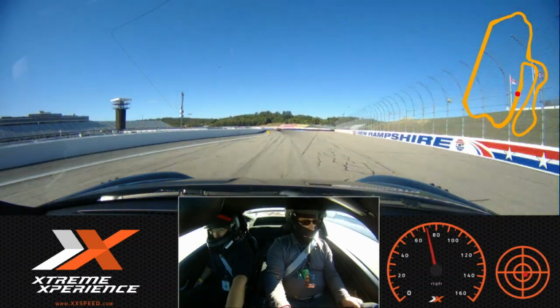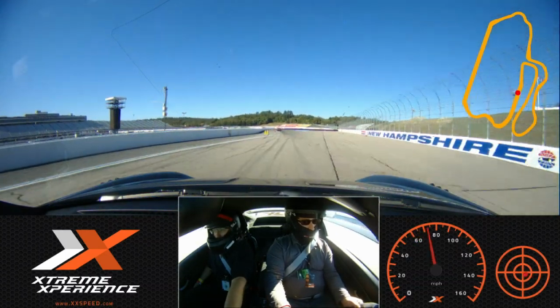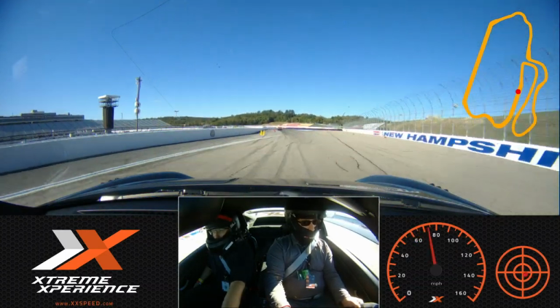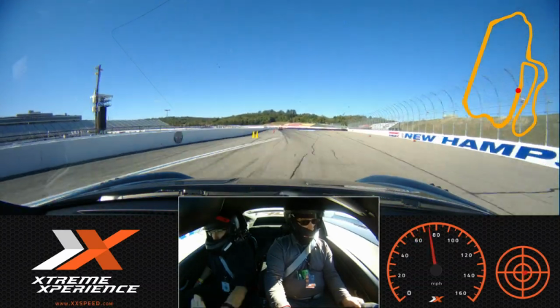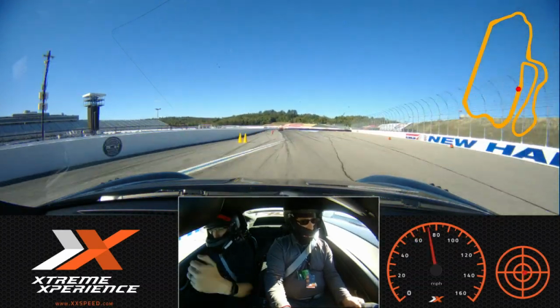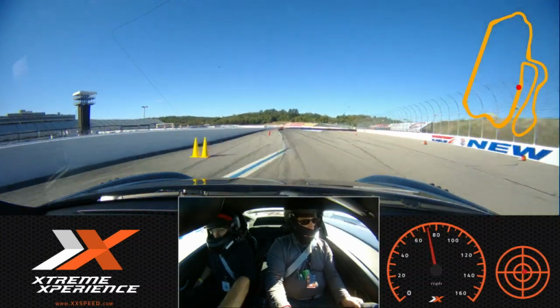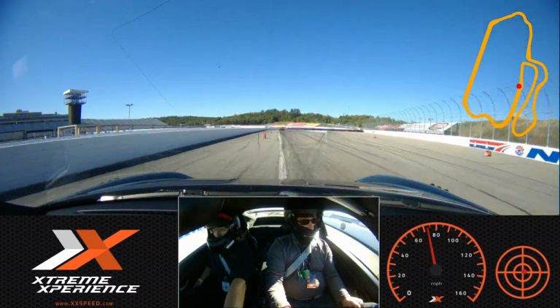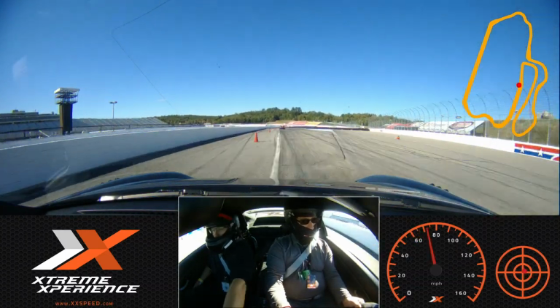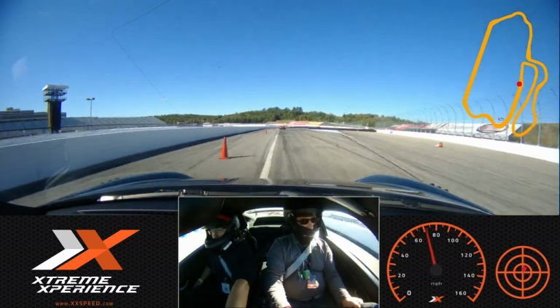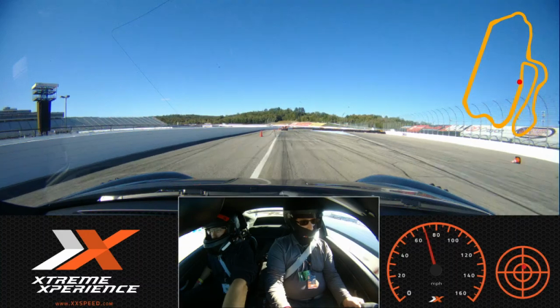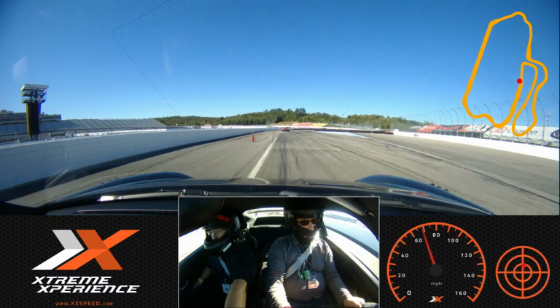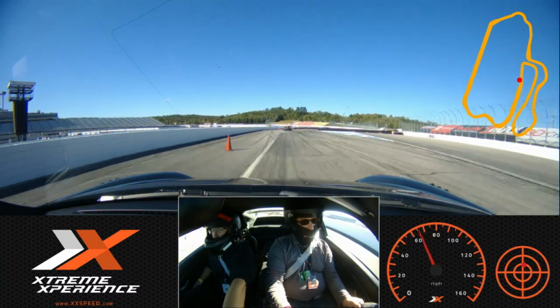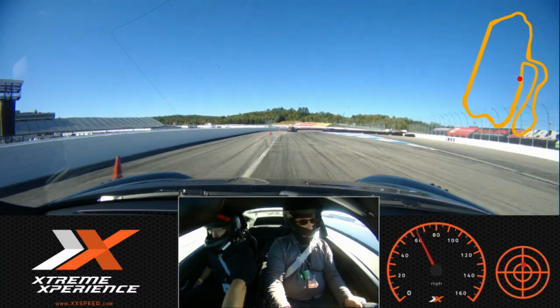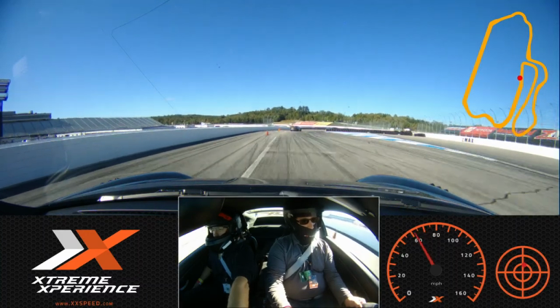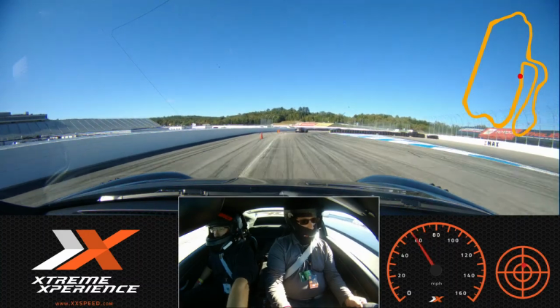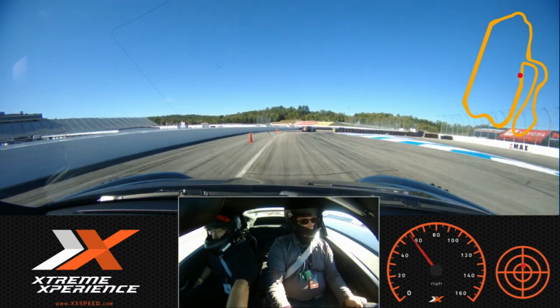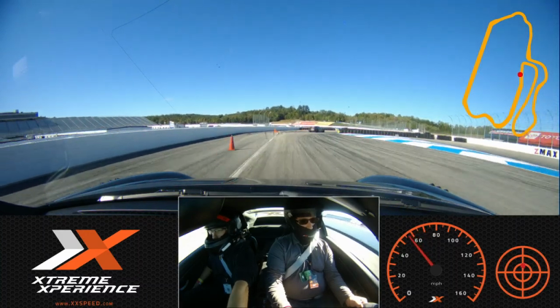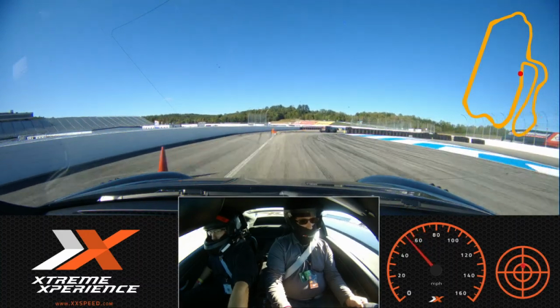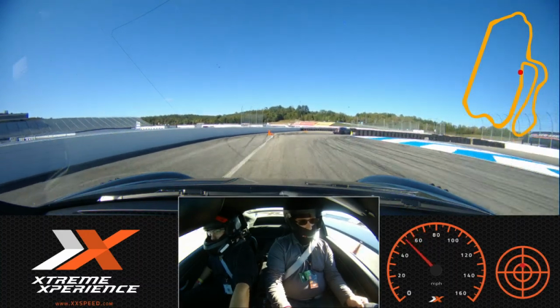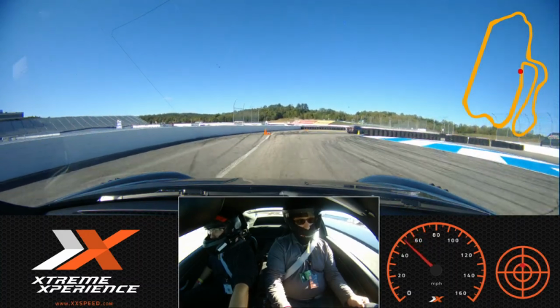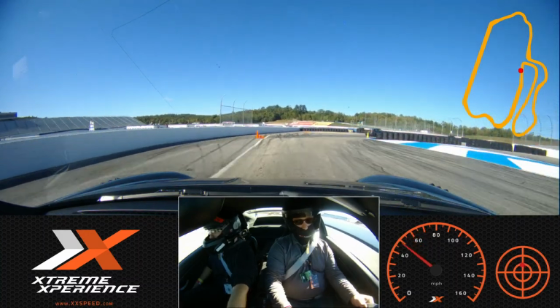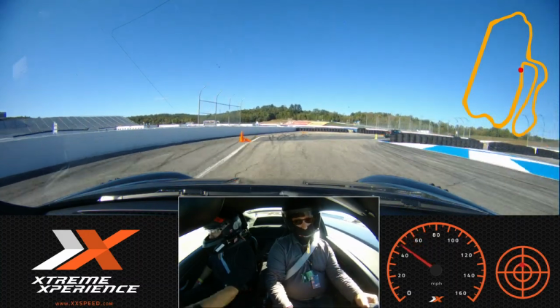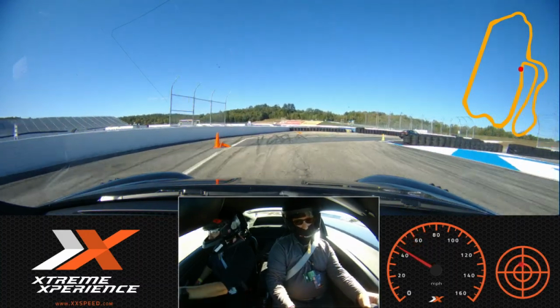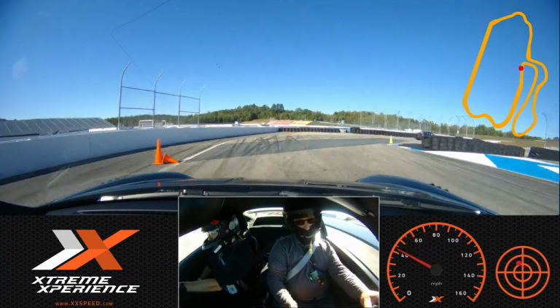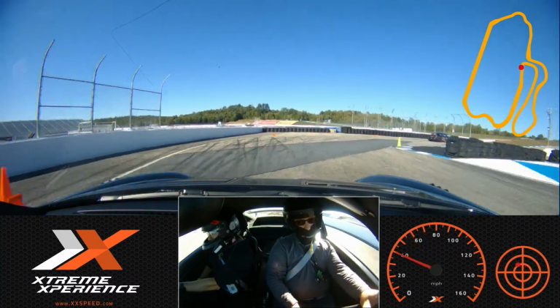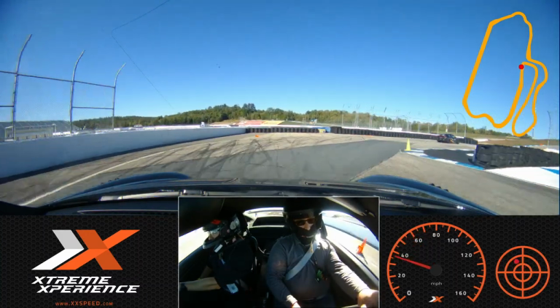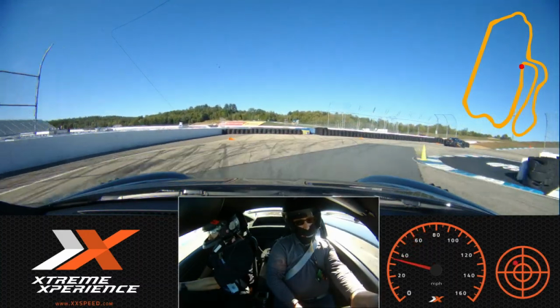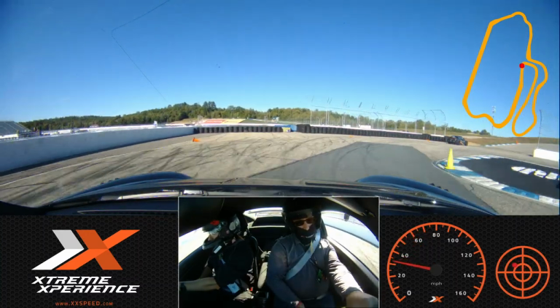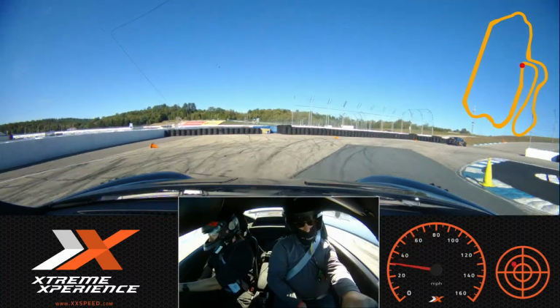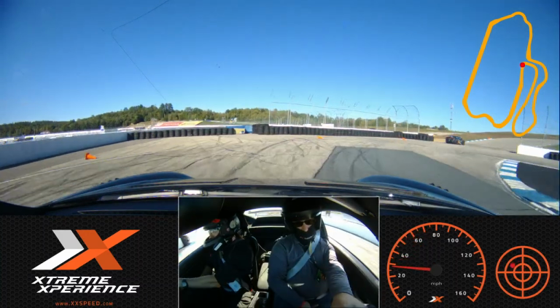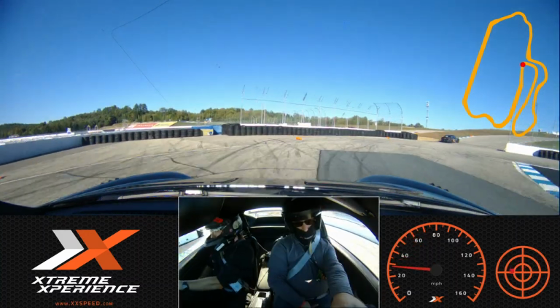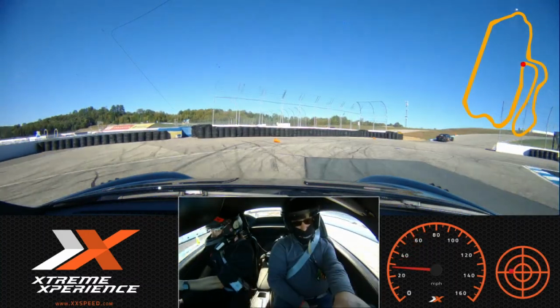And then we'll lift, hard brakes, all the way up to that orange, keep braking, keep braking, back around towards that green, get to that green, don't be afraid to steer.